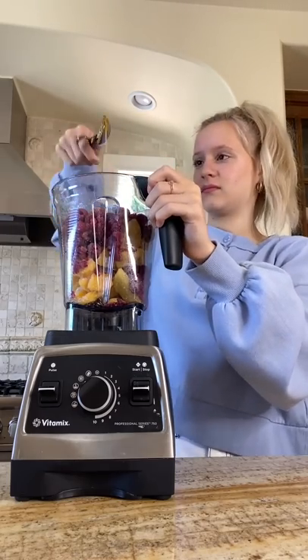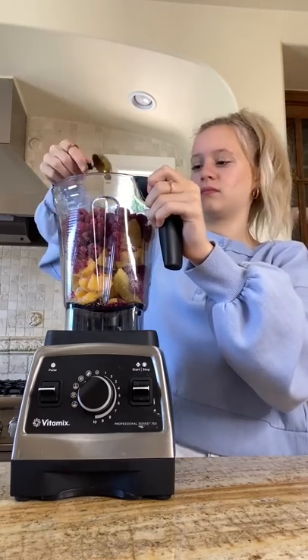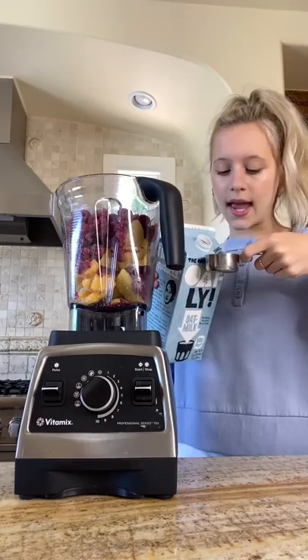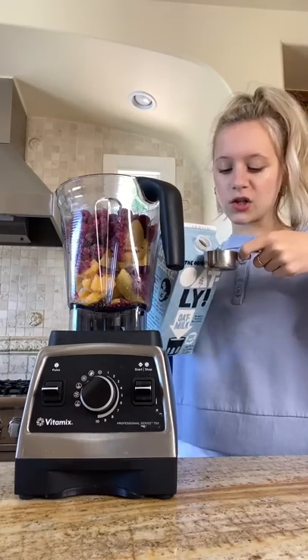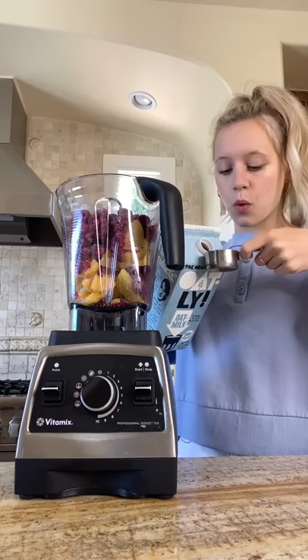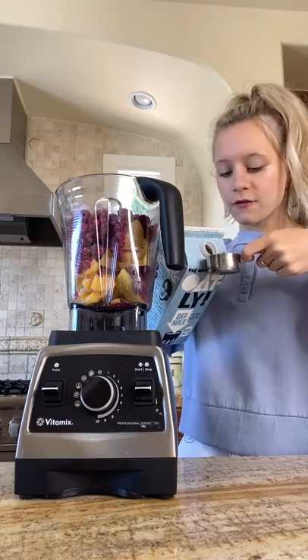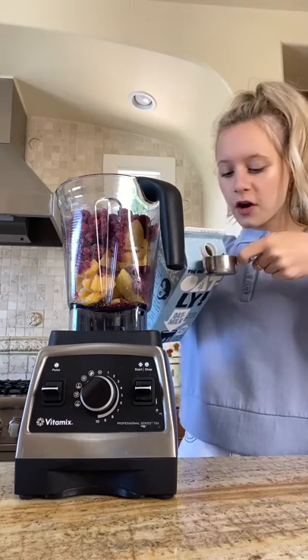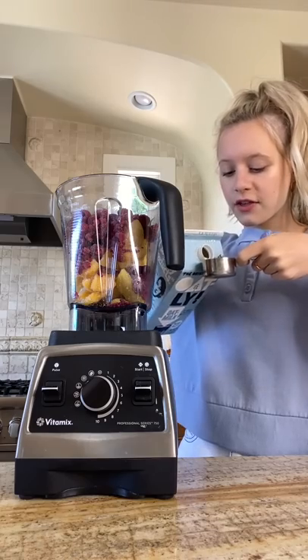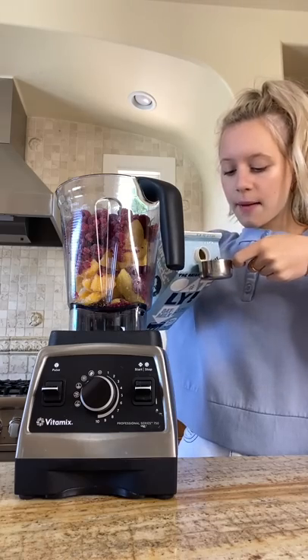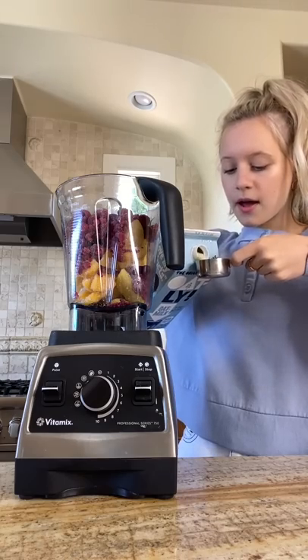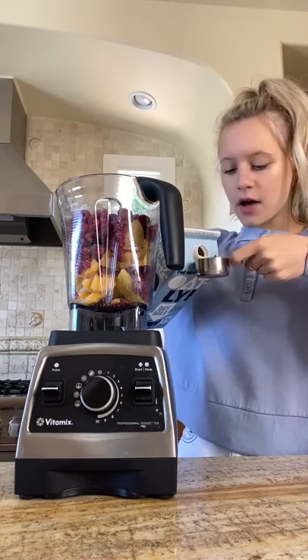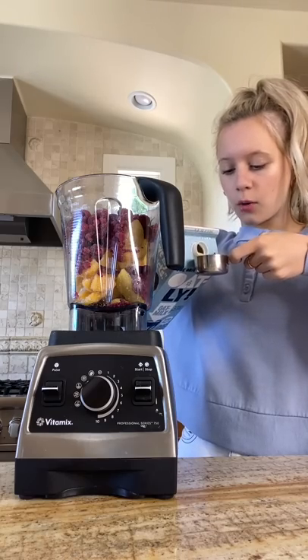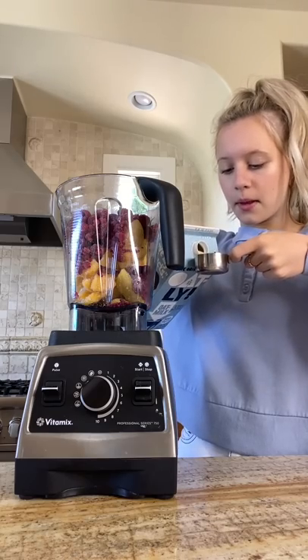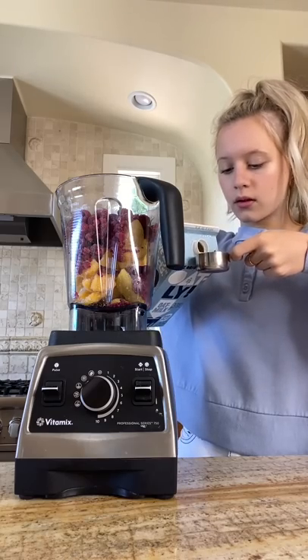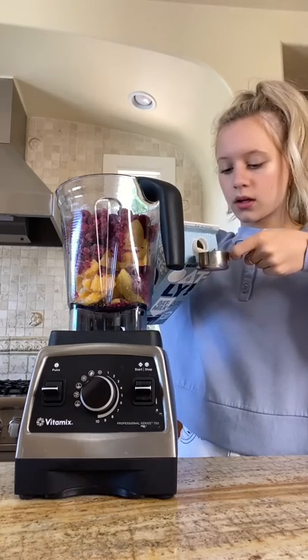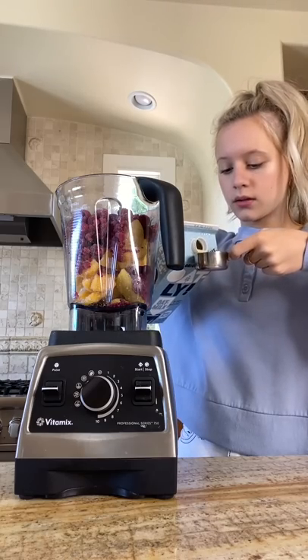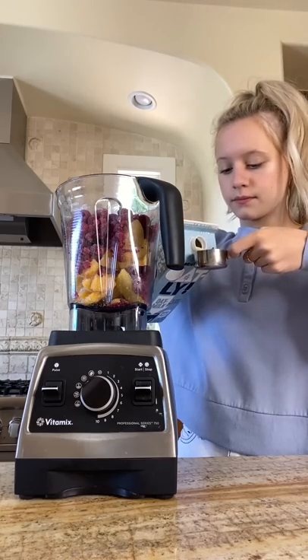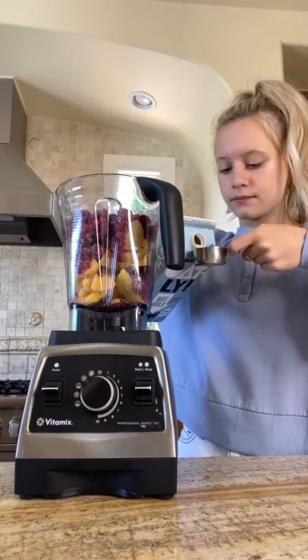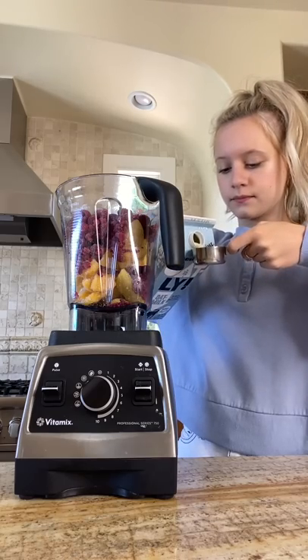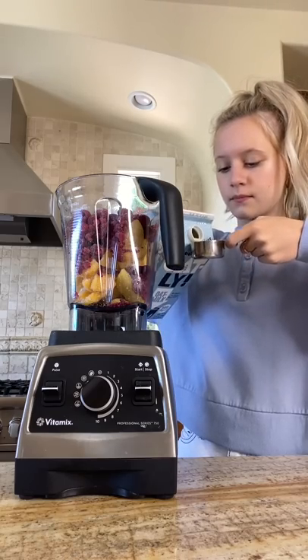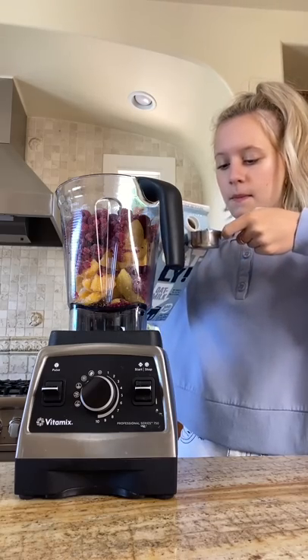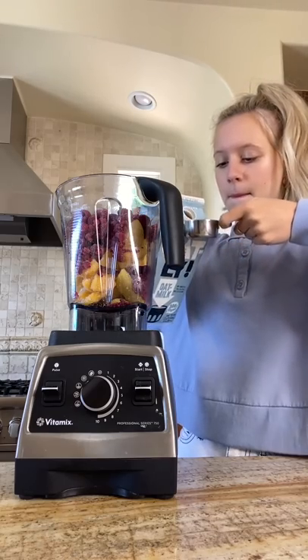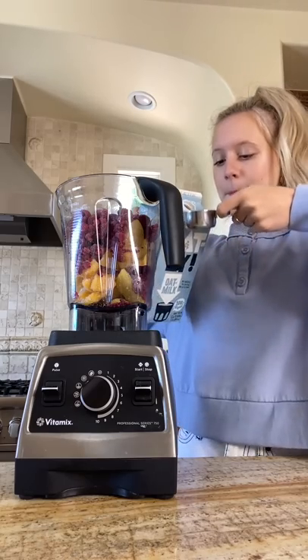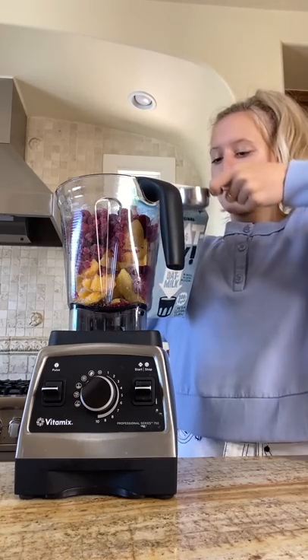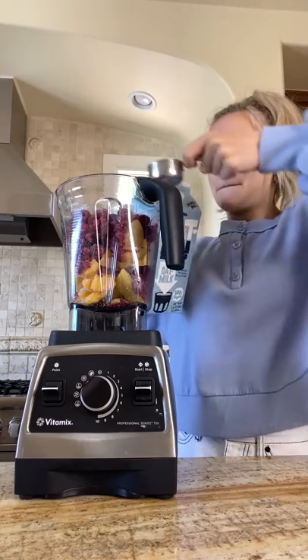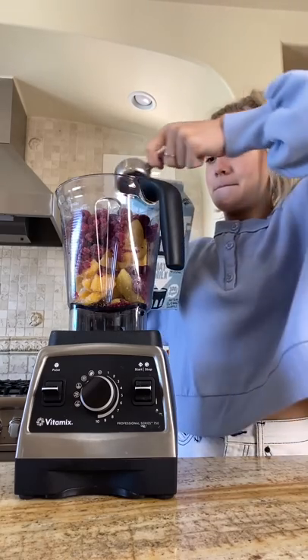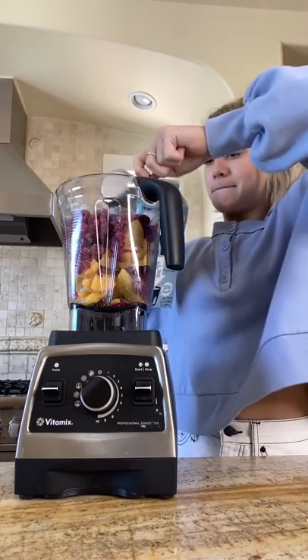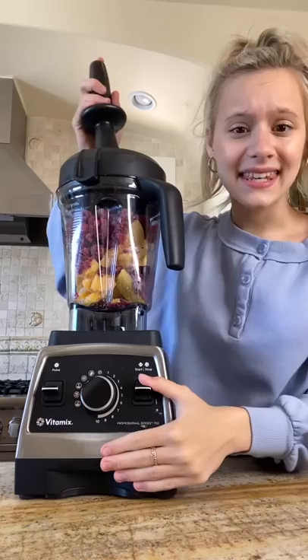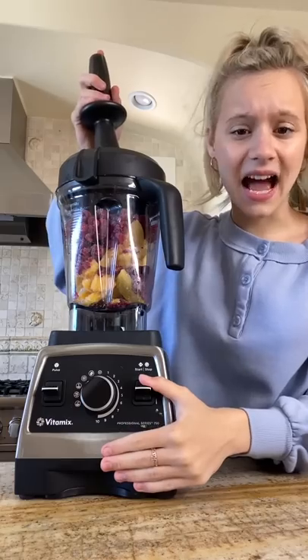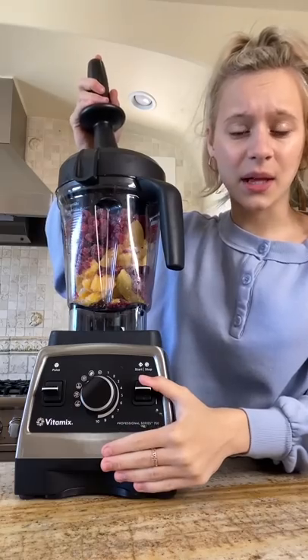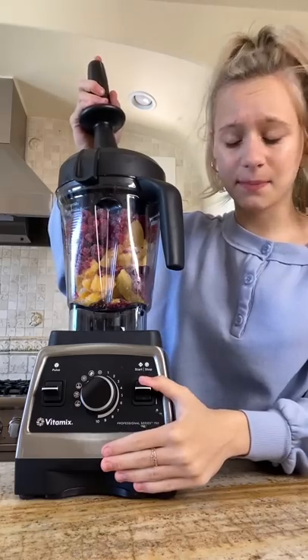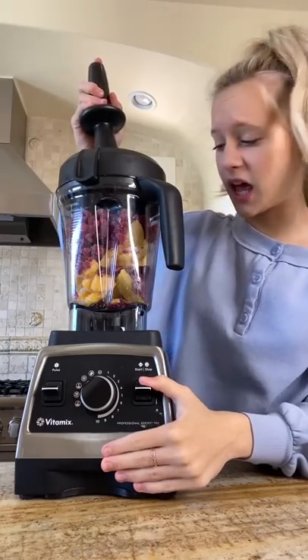And one-fourth cup of oat milk. Now let's blend.